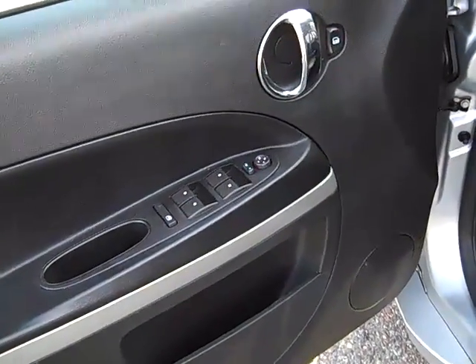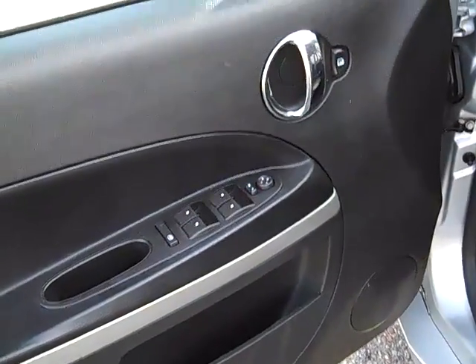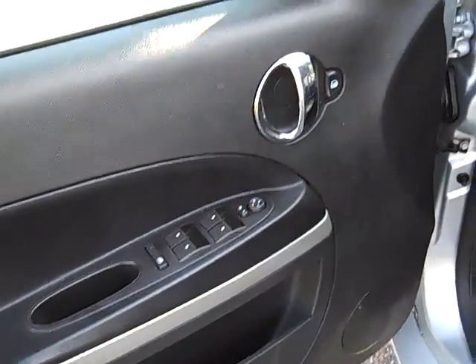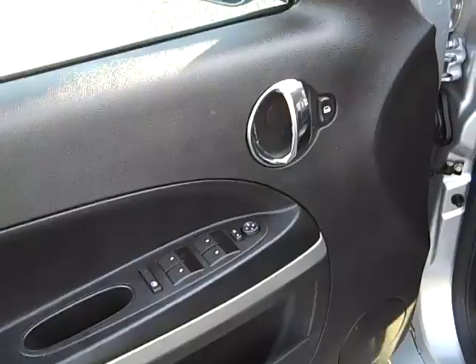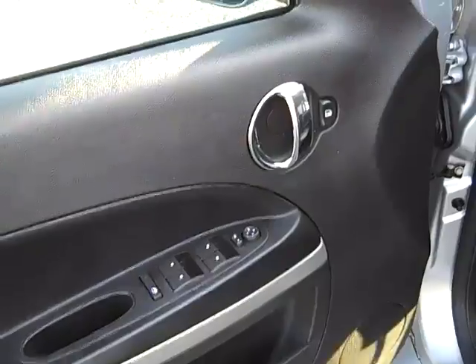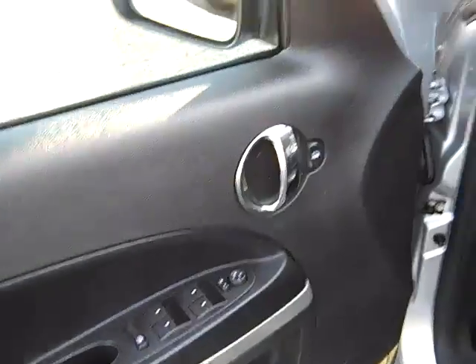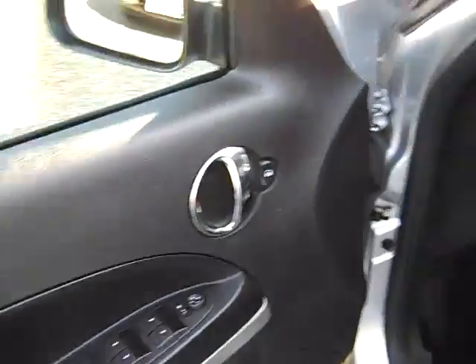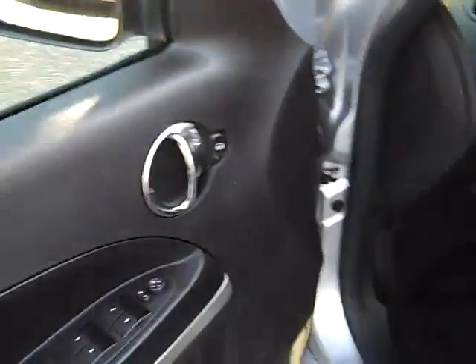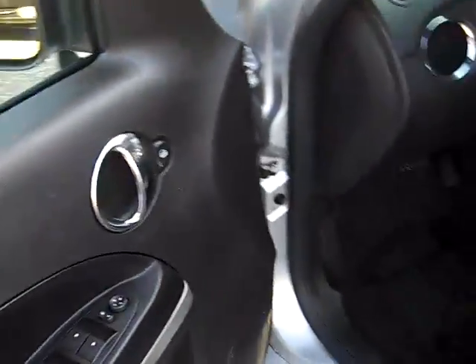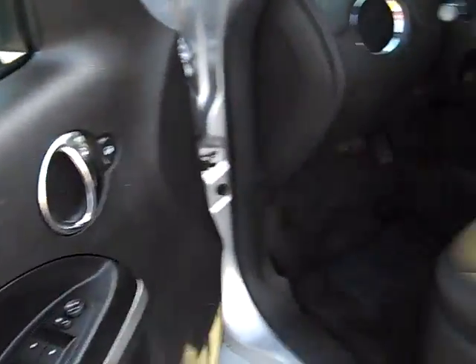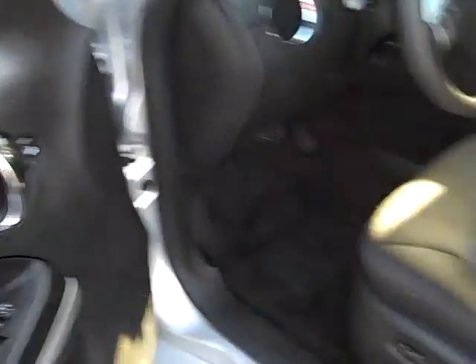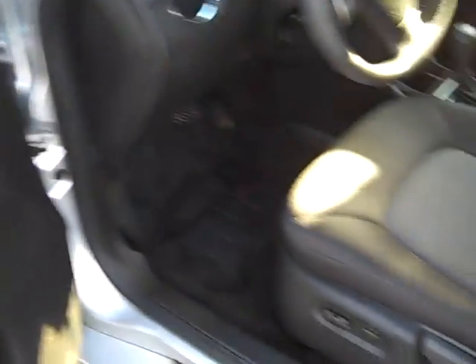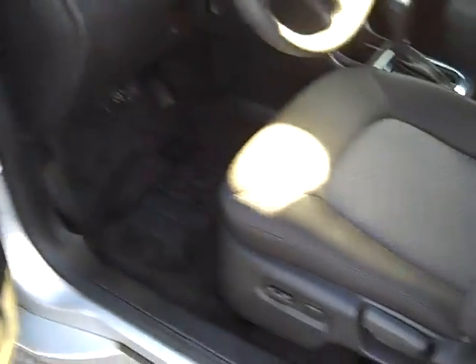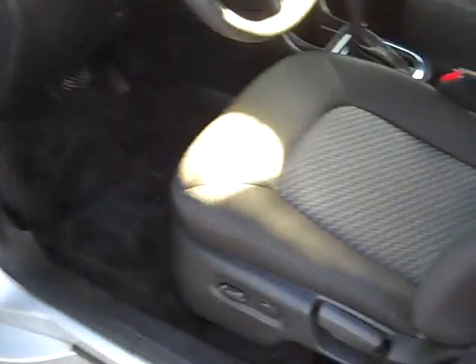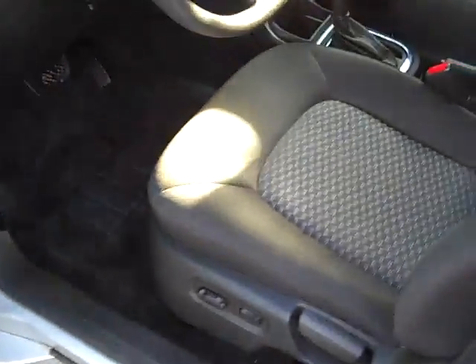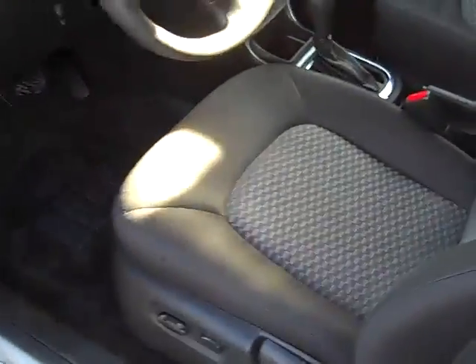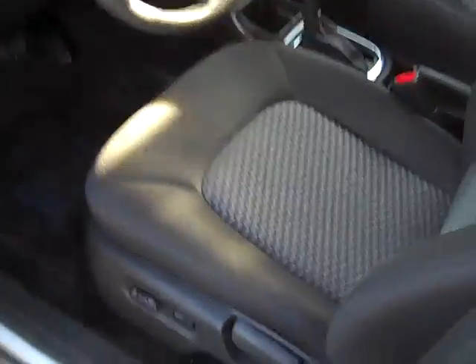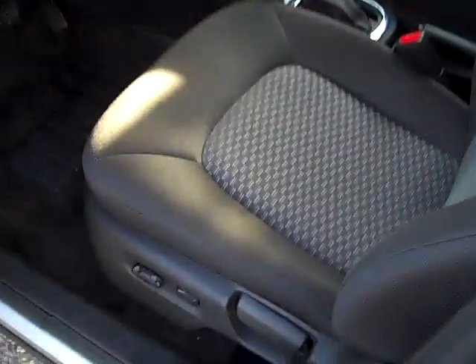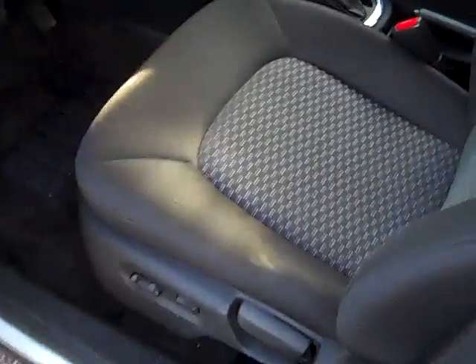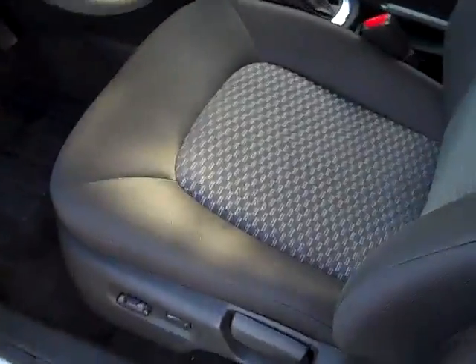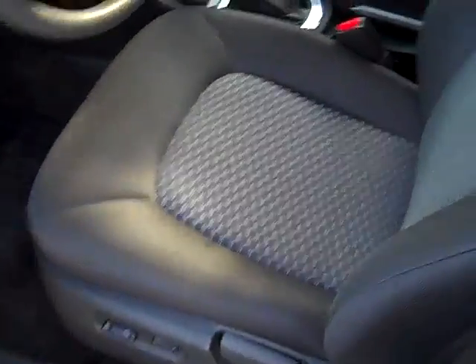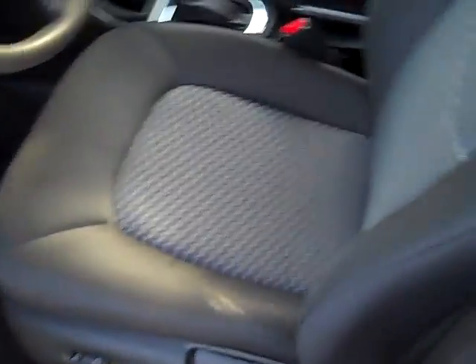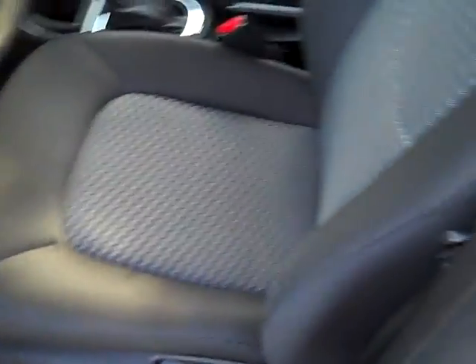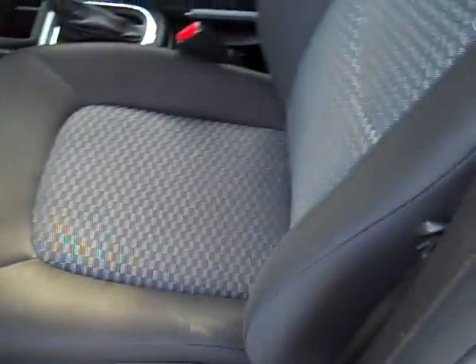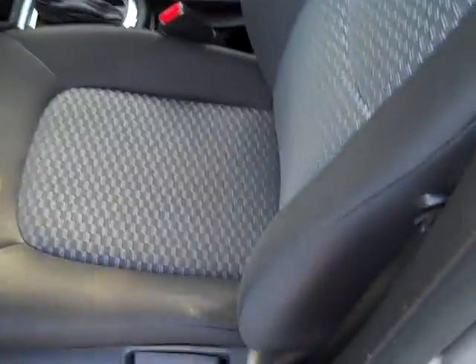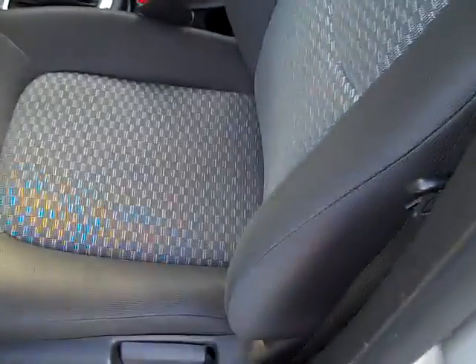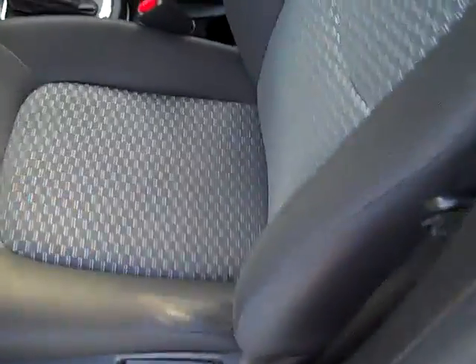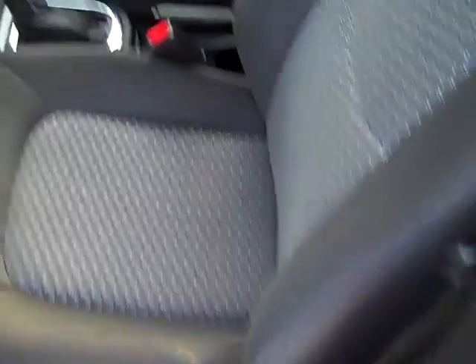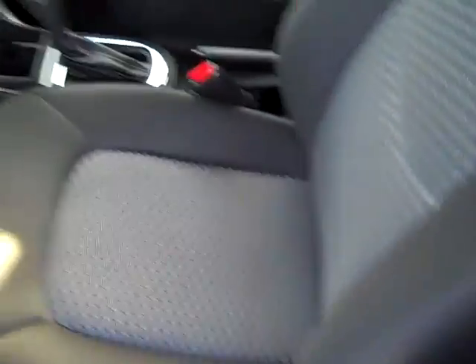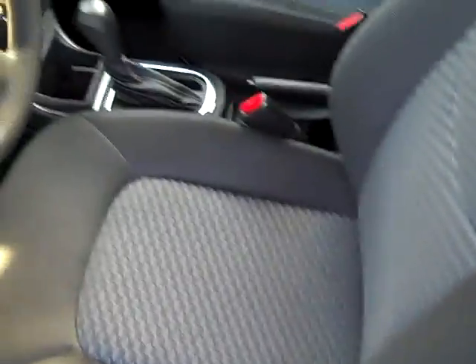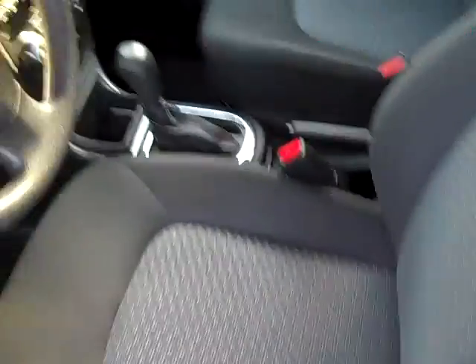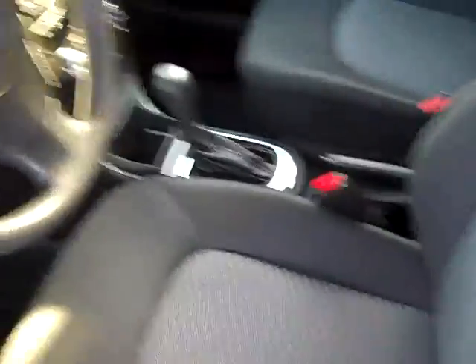Power windows, power door locks, power mirrors, and power driver's seat with lumbar support.